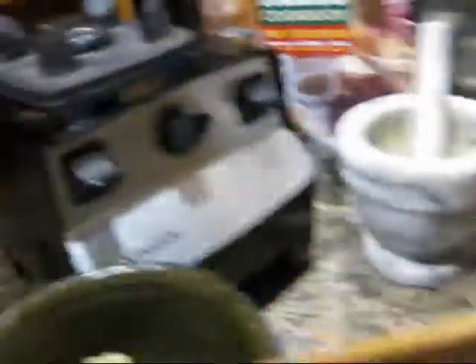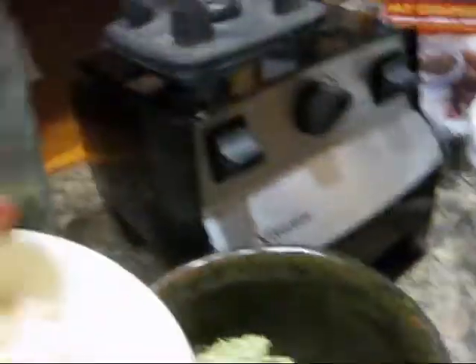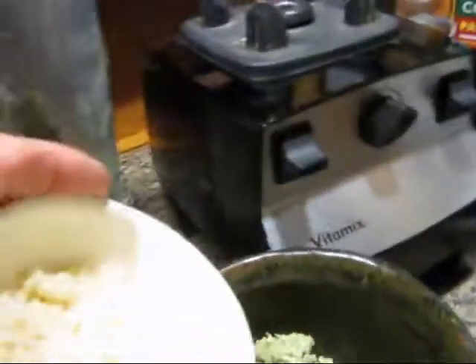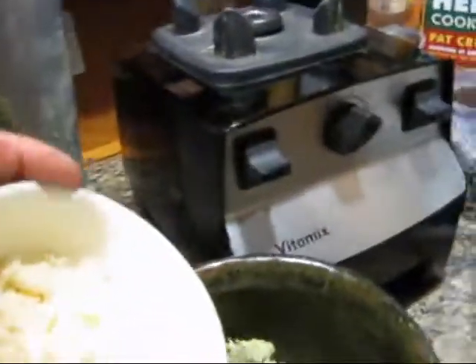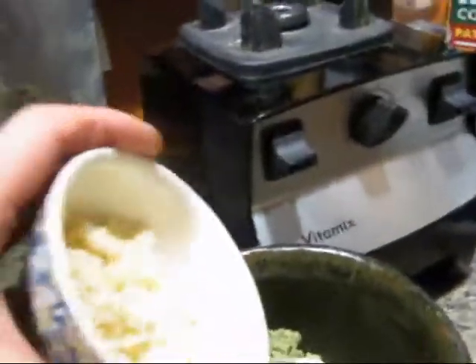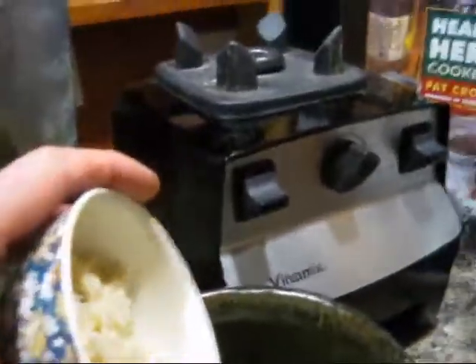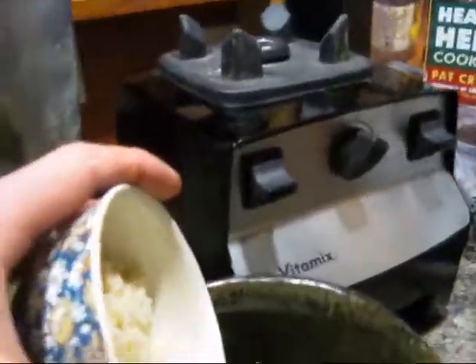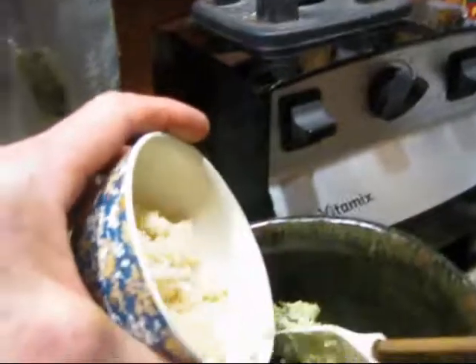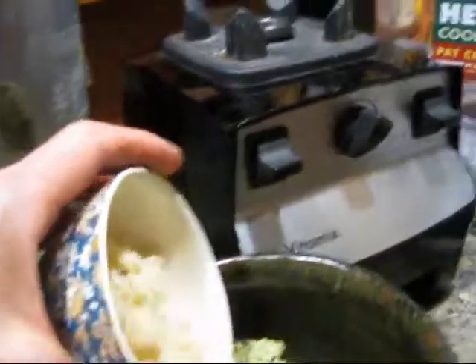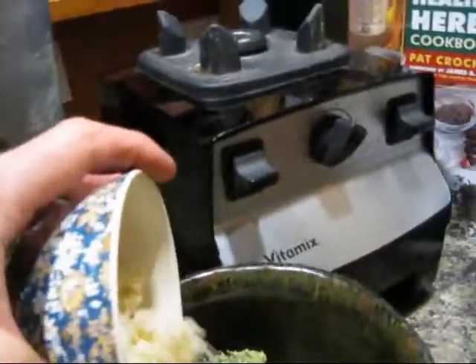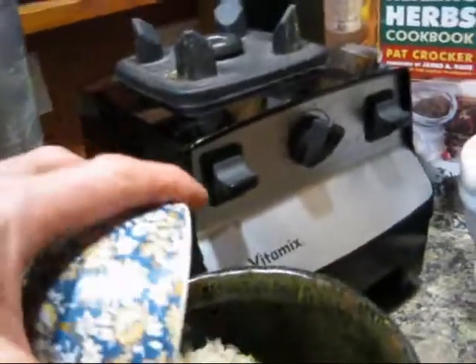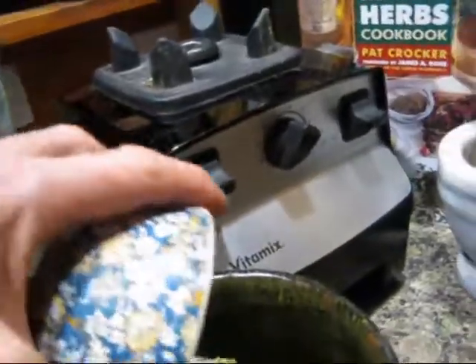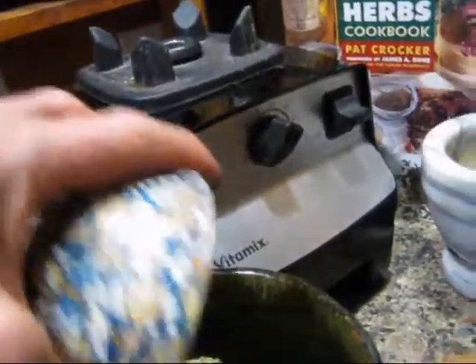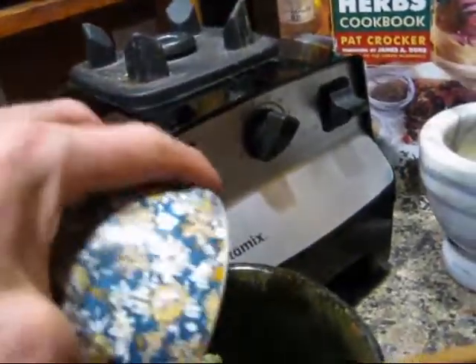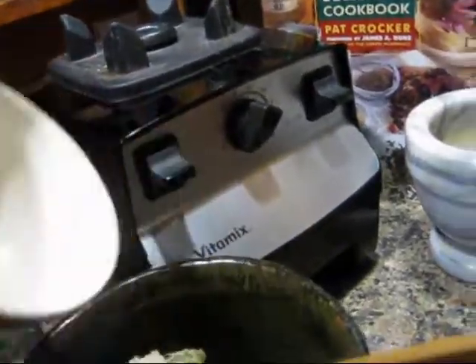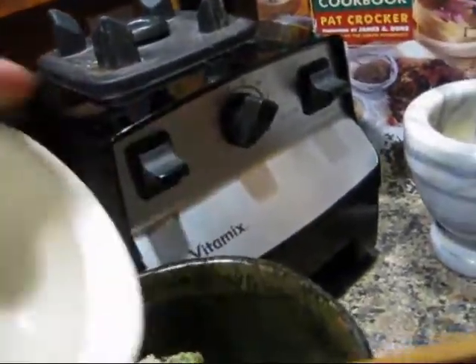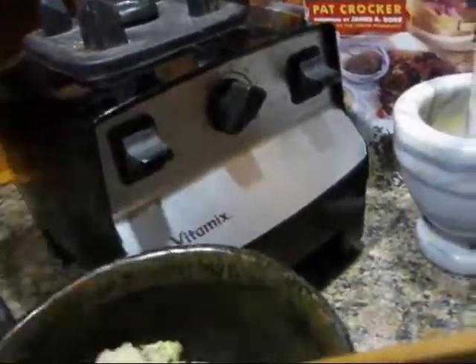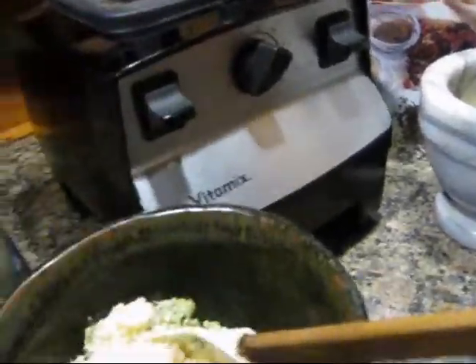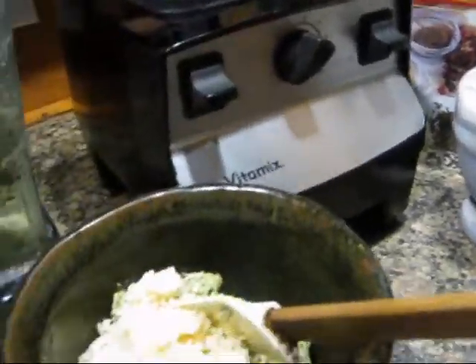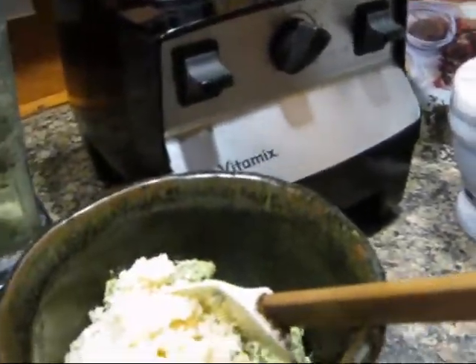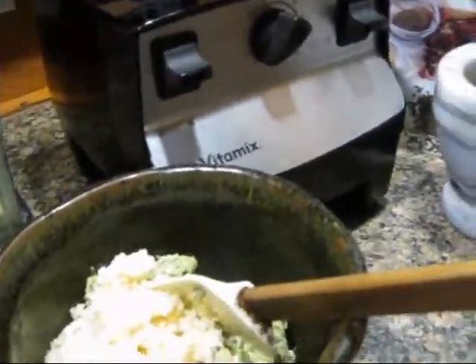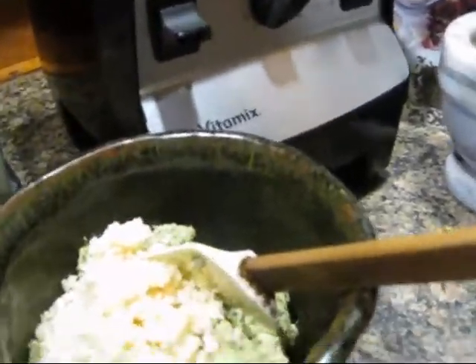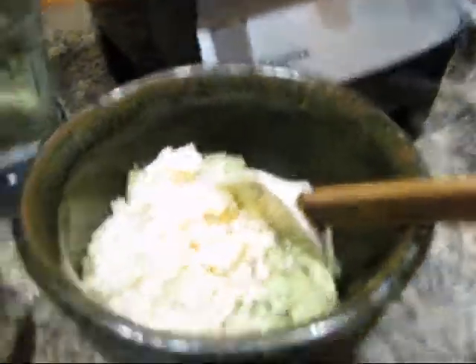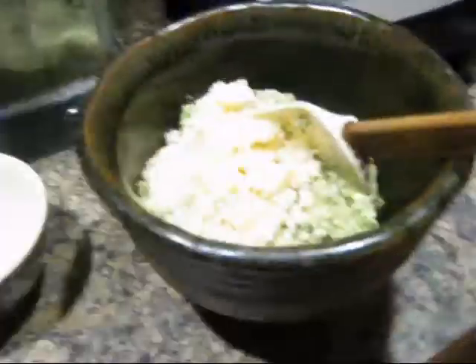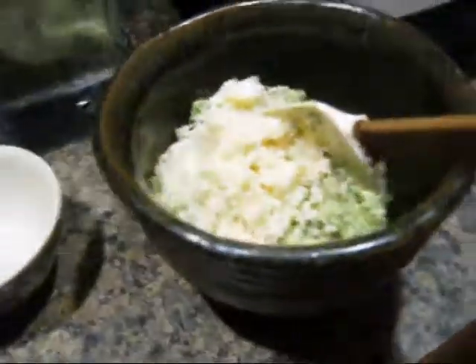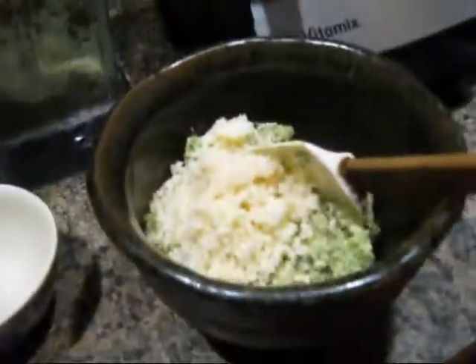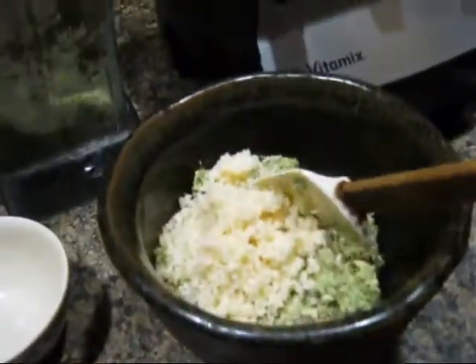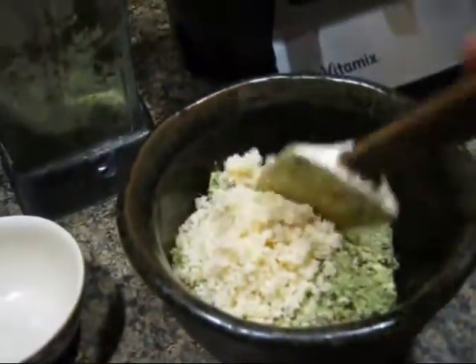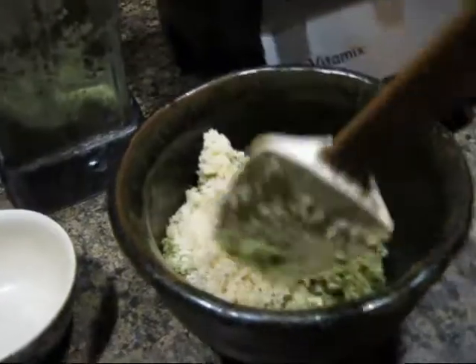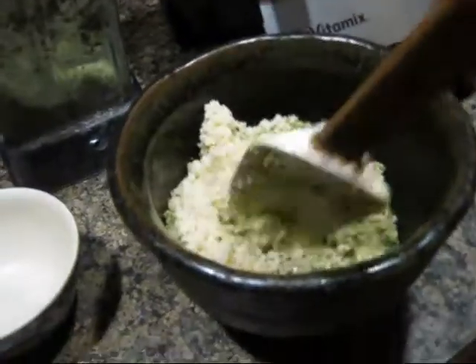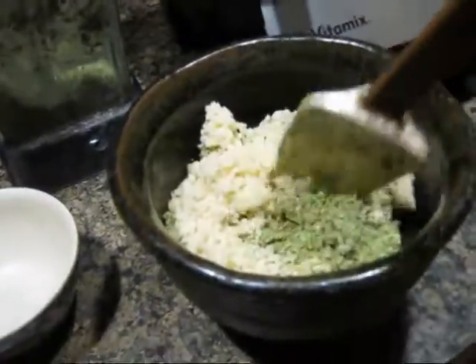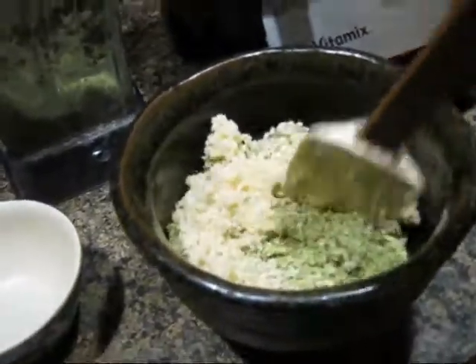Then I put in my Parmesan cheese — grated Parmesan cheese. Mix that all up.